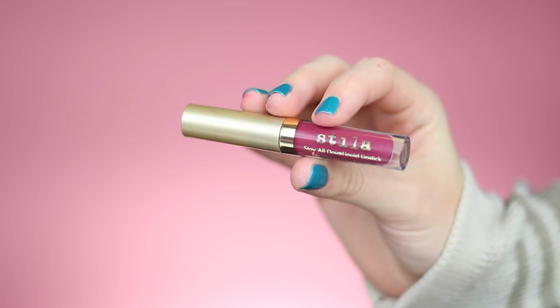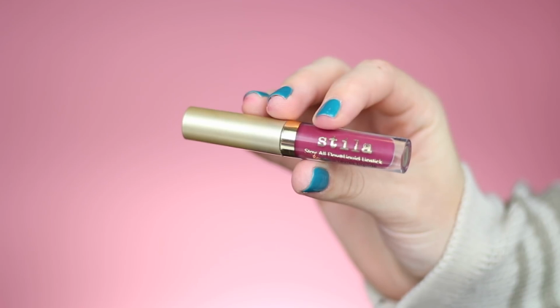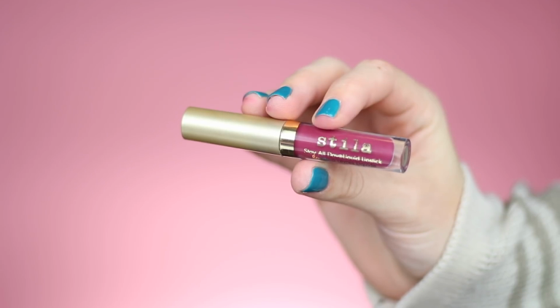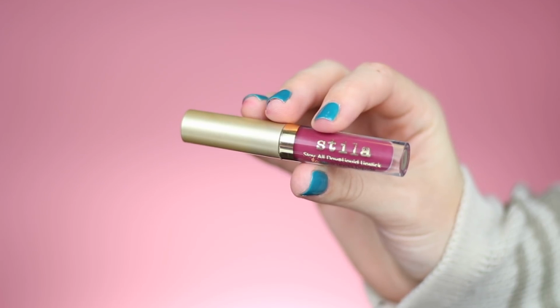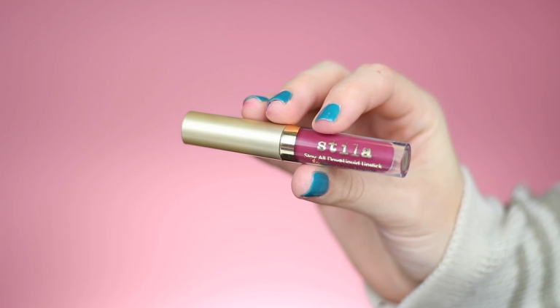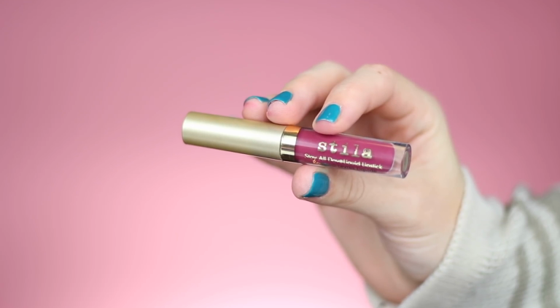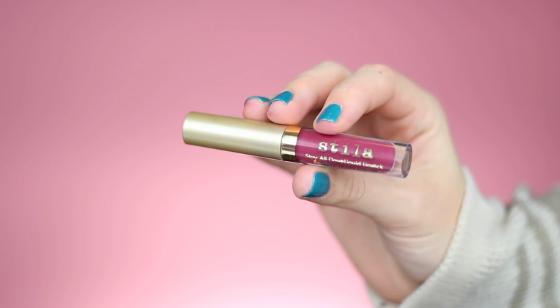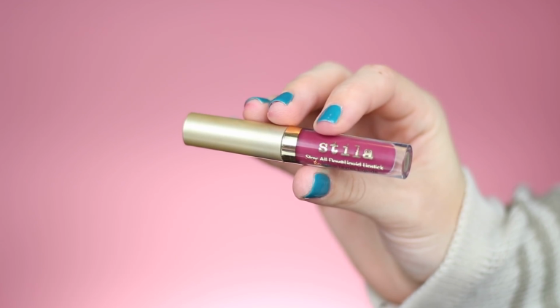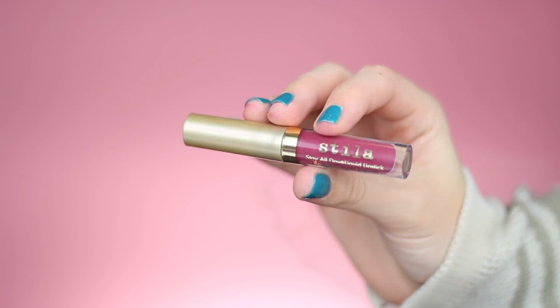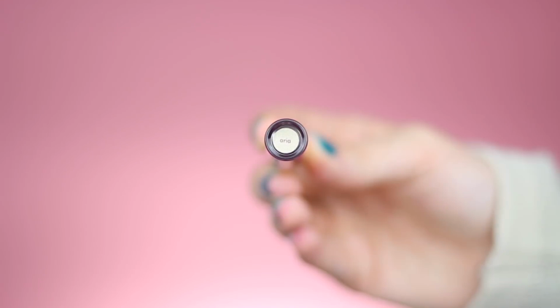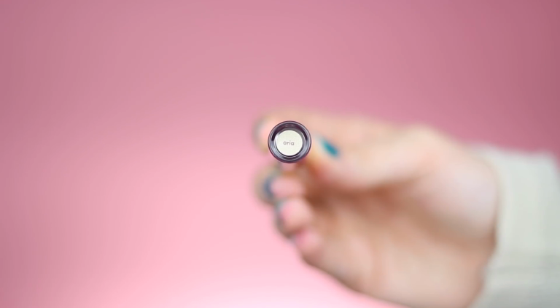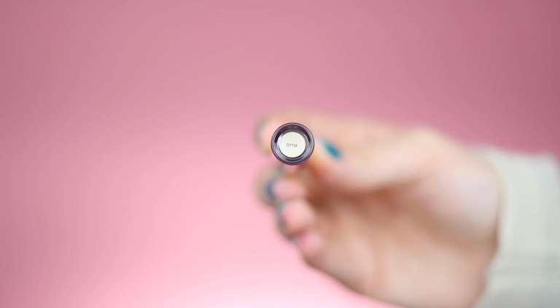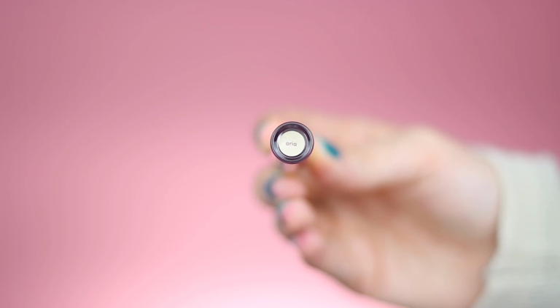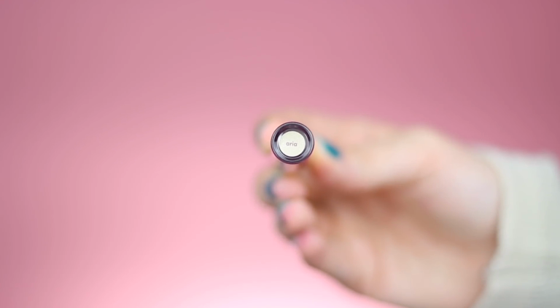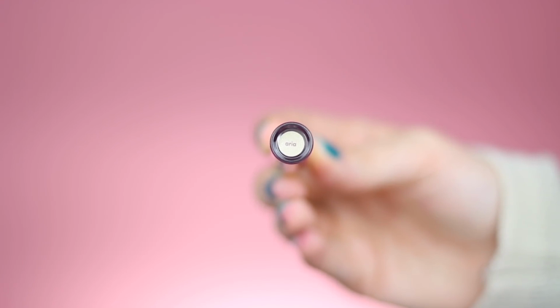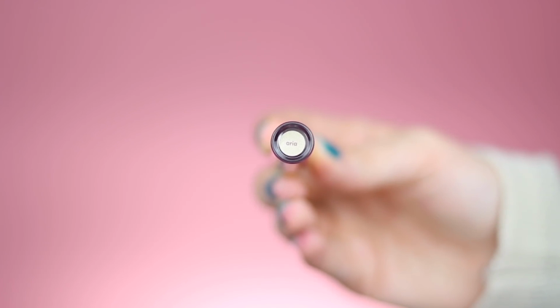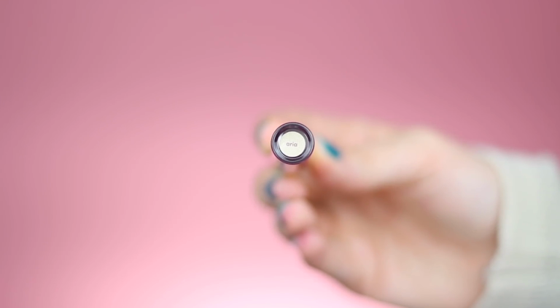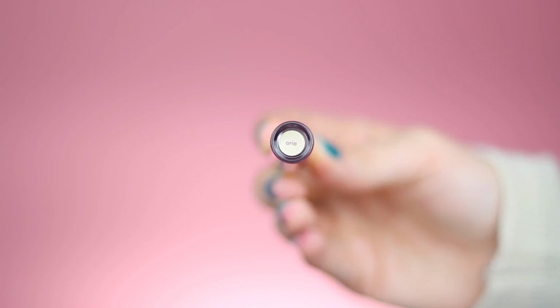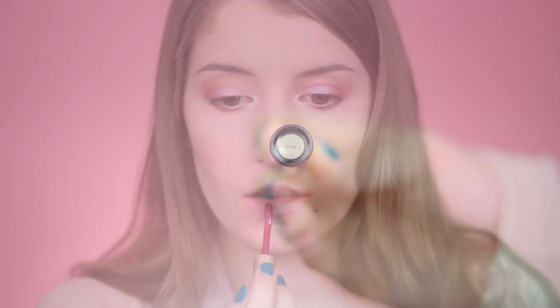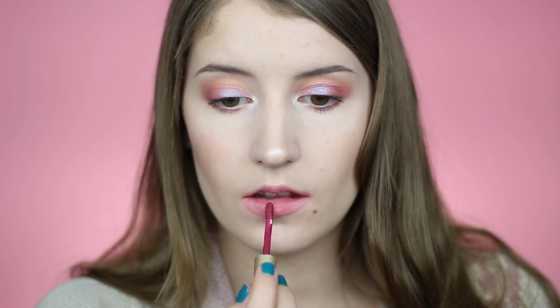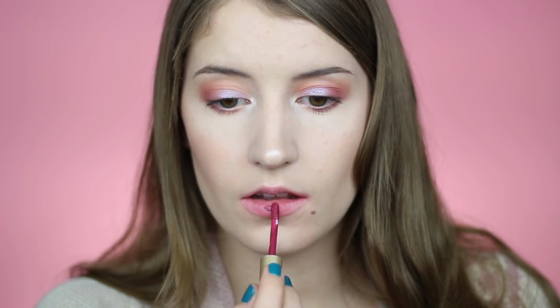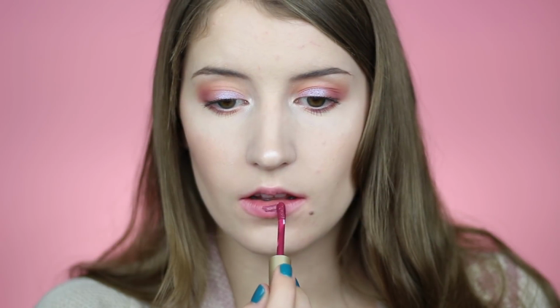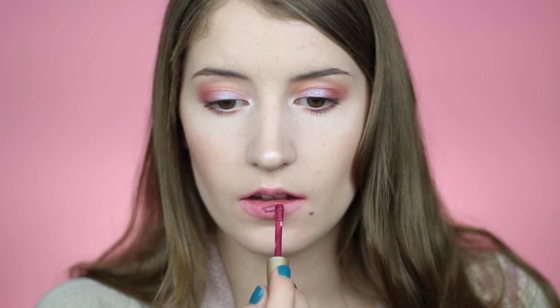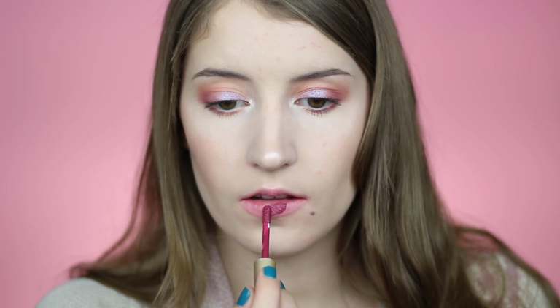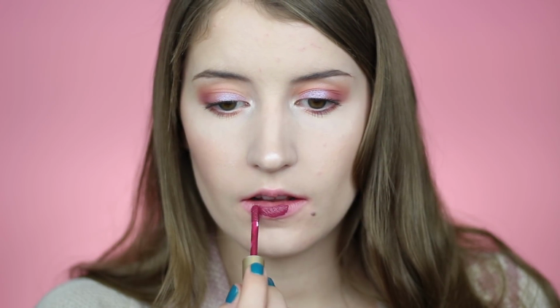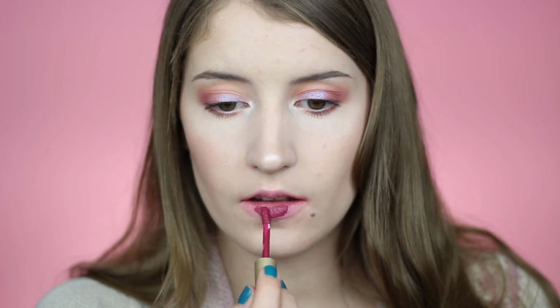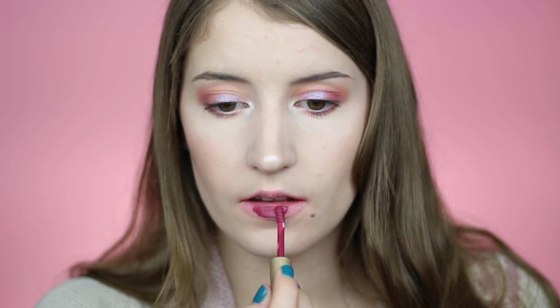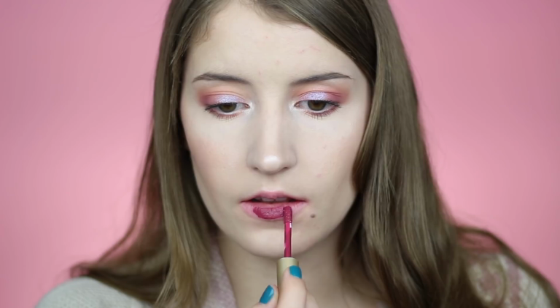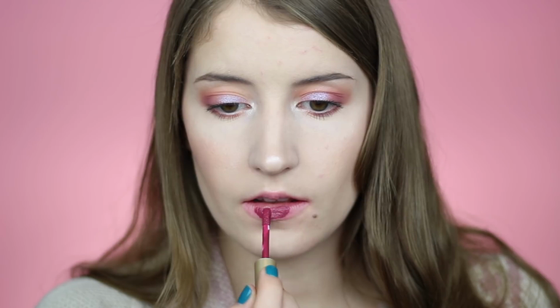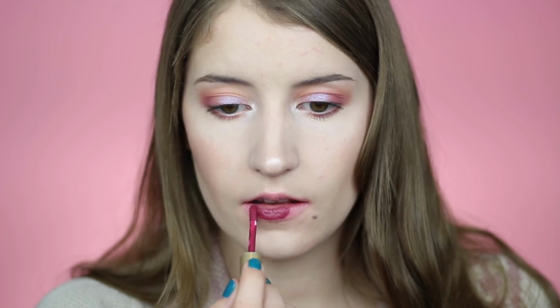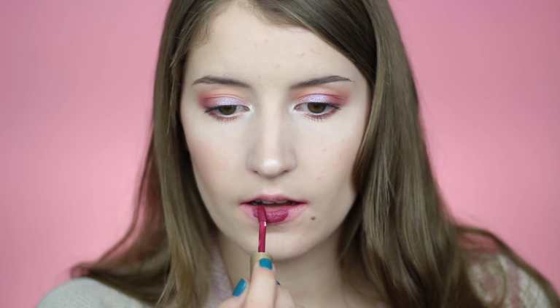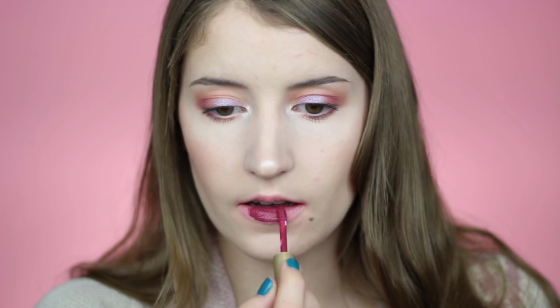Next we have the shade Aria, which I was super excited to get because I think it is just the most perfect berry shade for the fall.